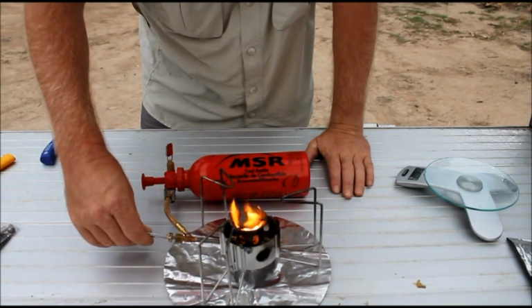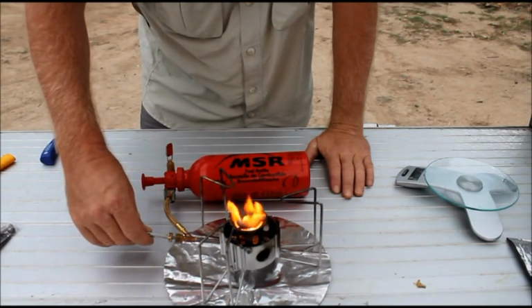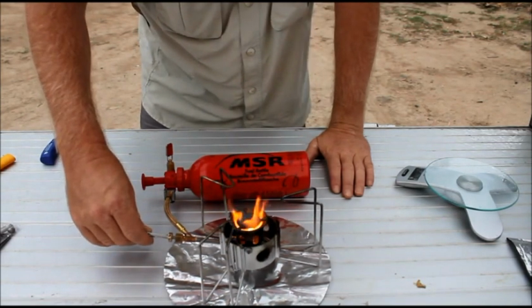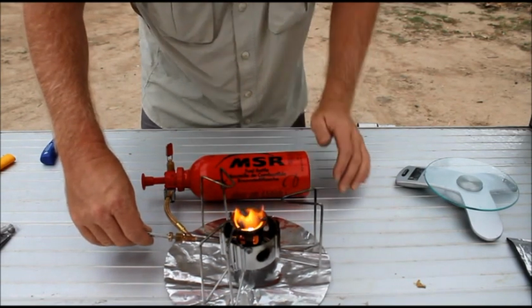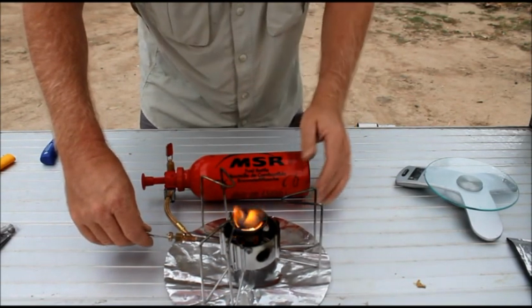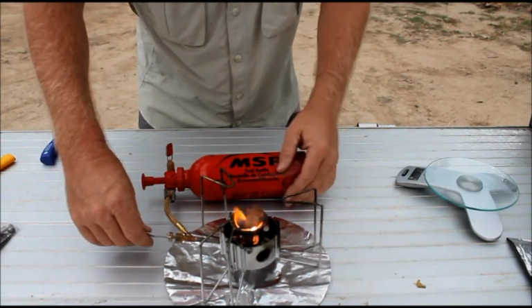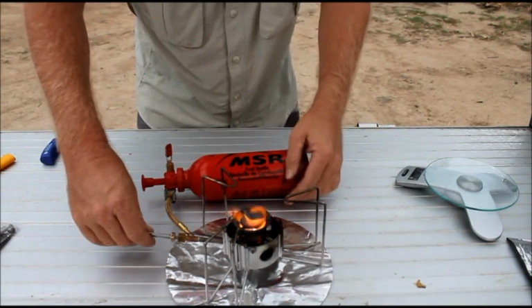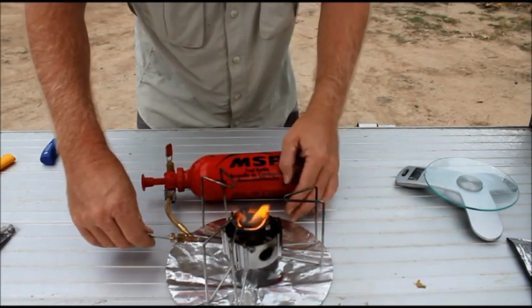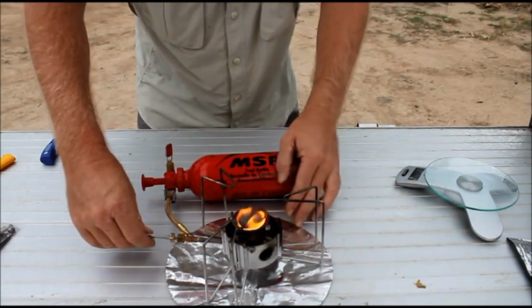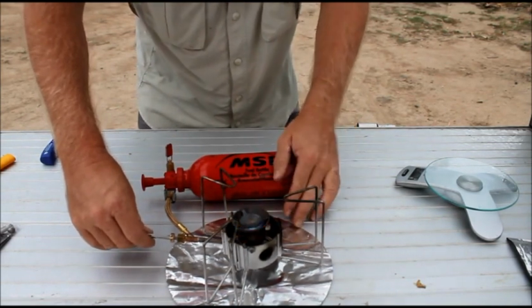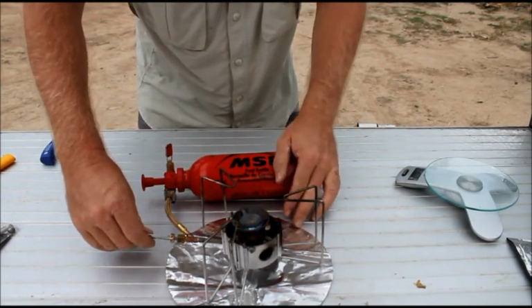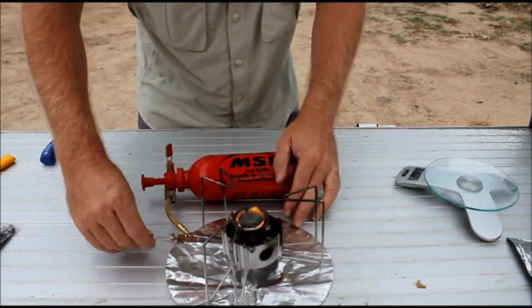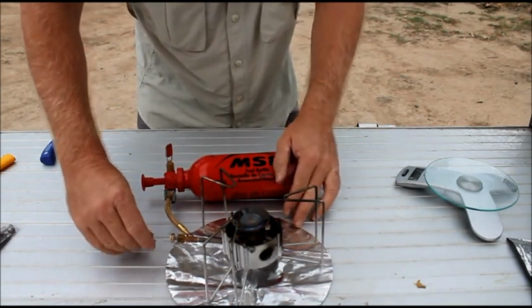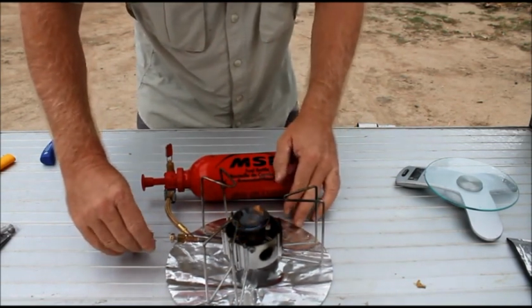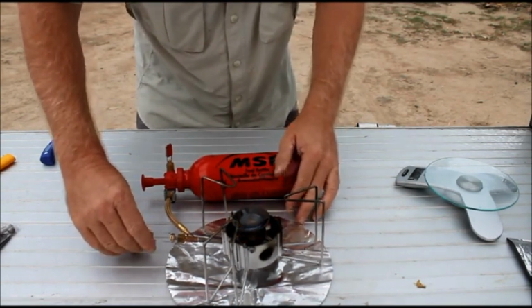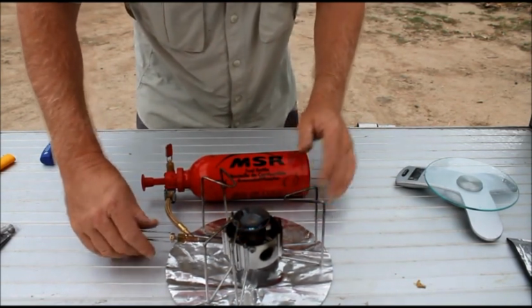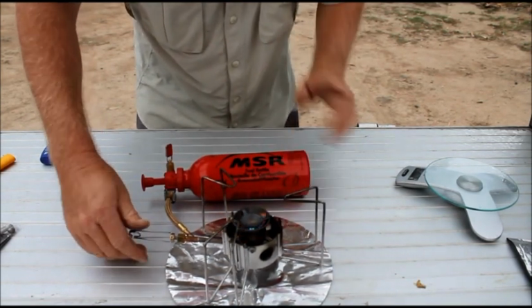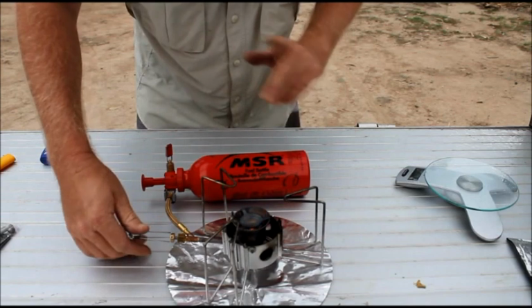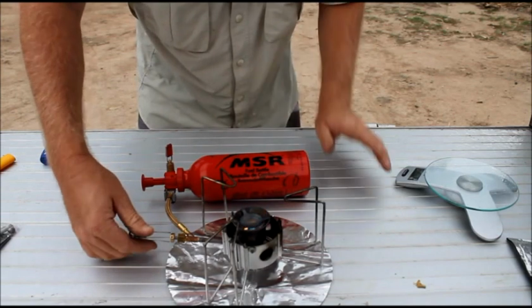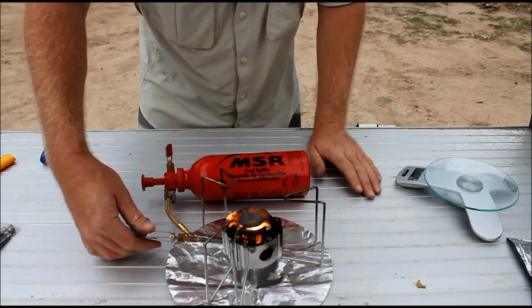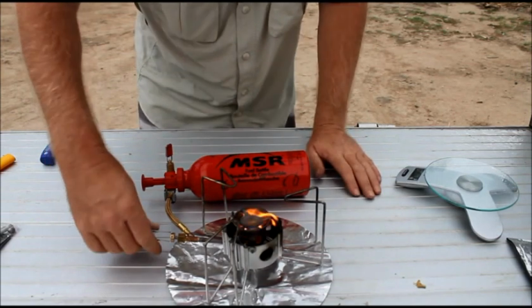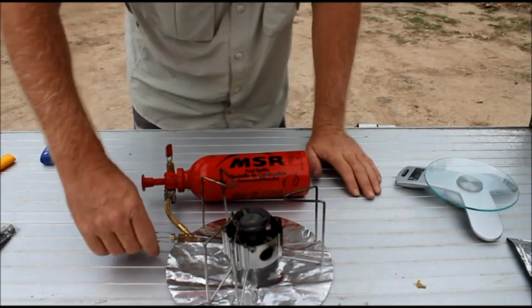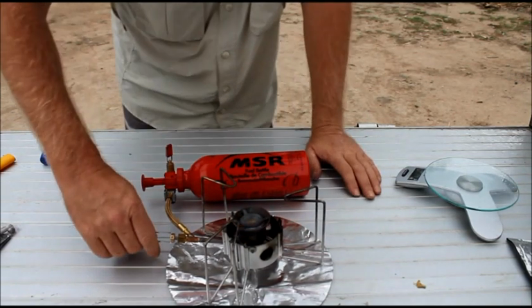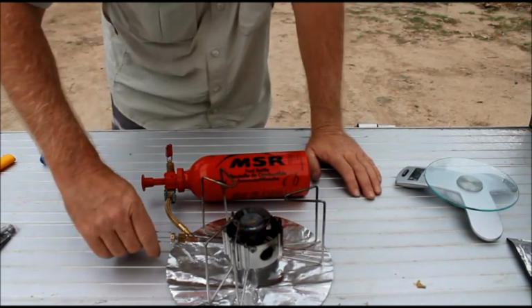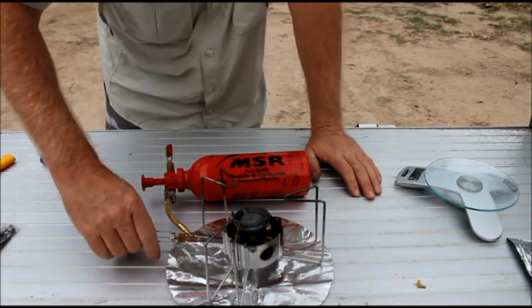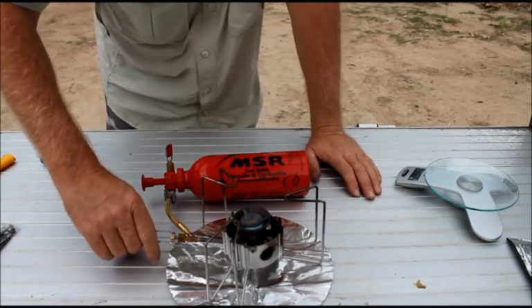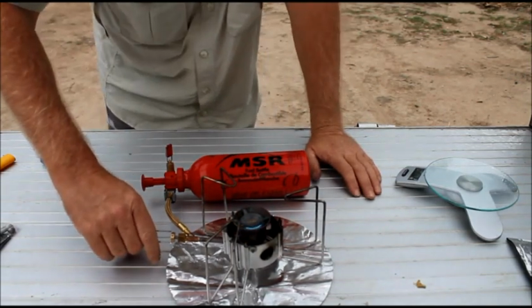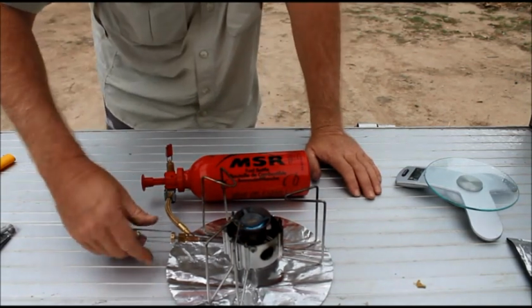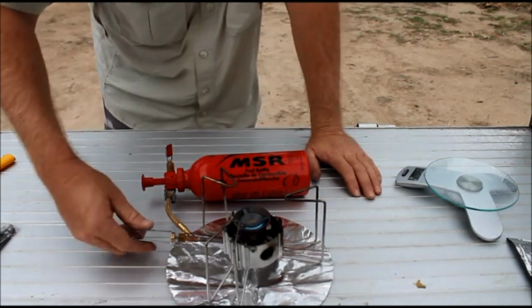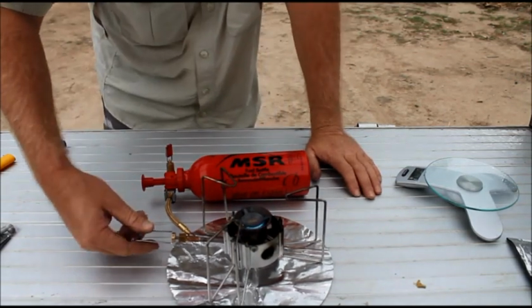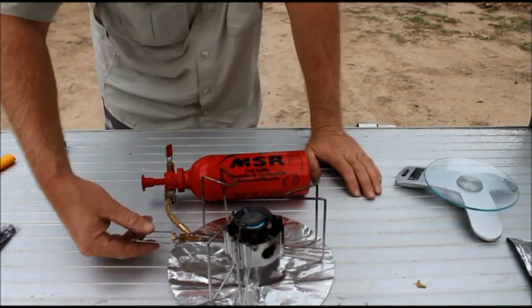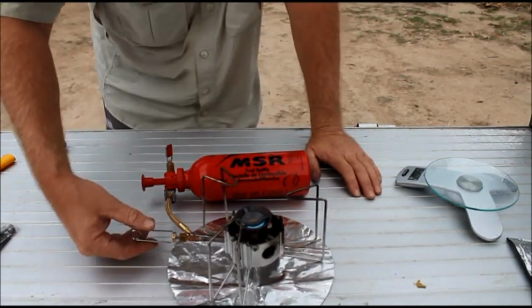Once it burns down a bit, you start to get the blue flame — you then just turn it up slightly.